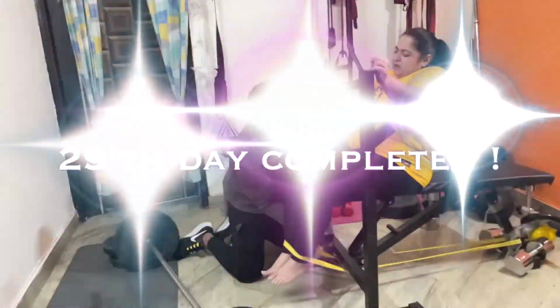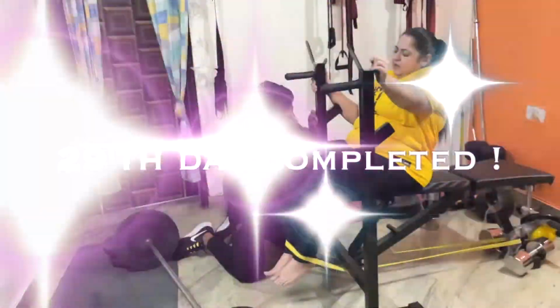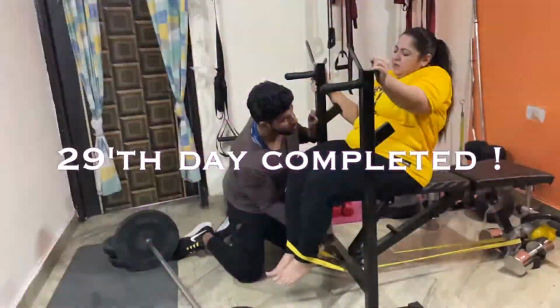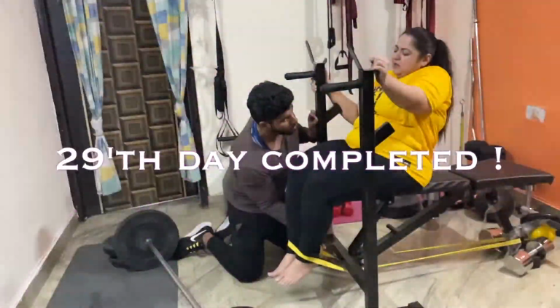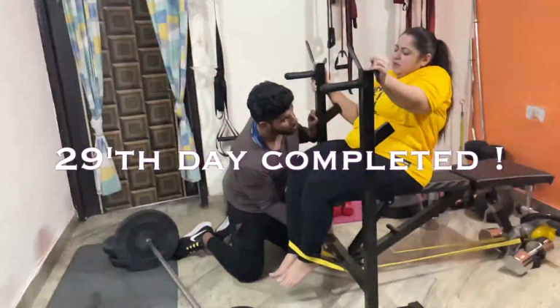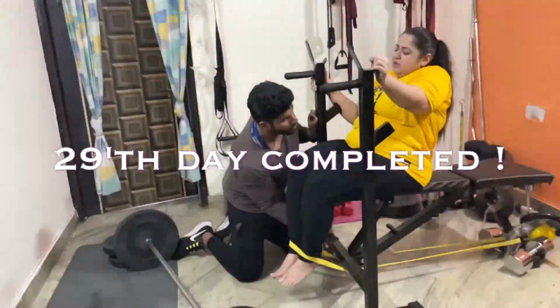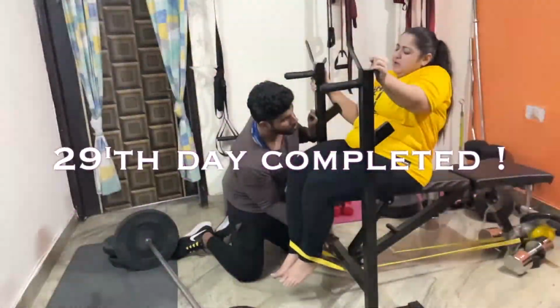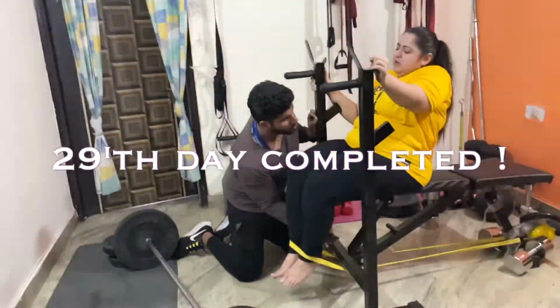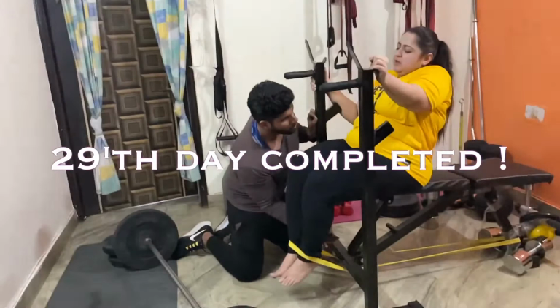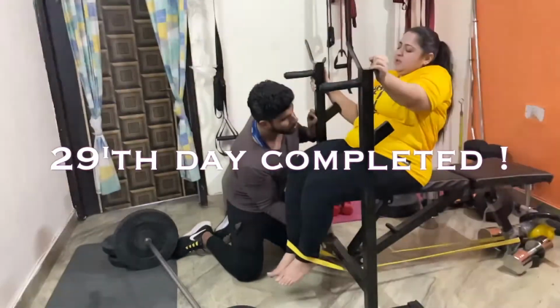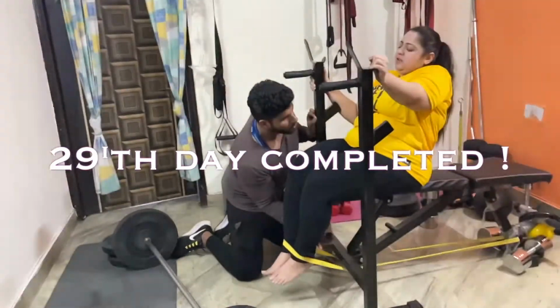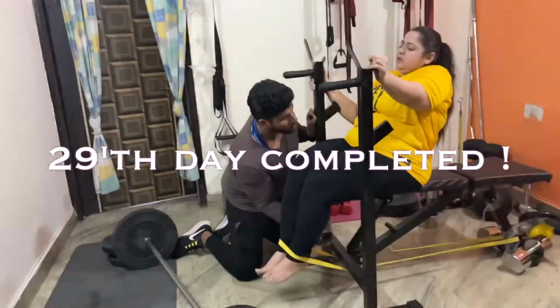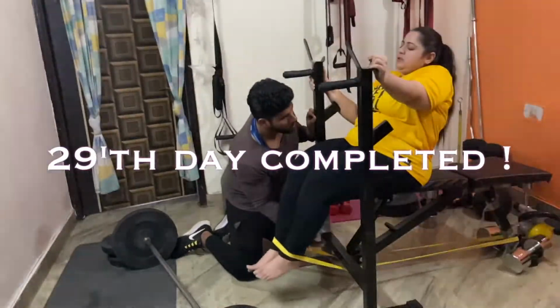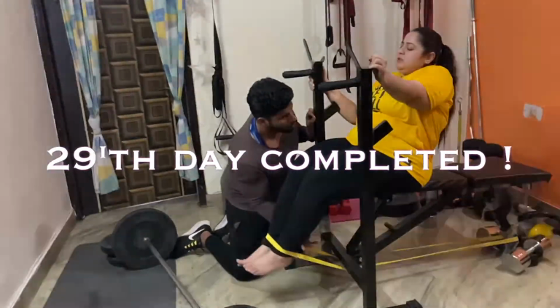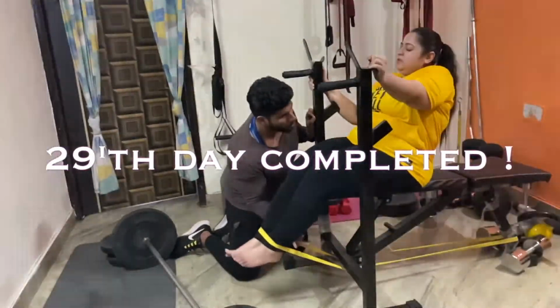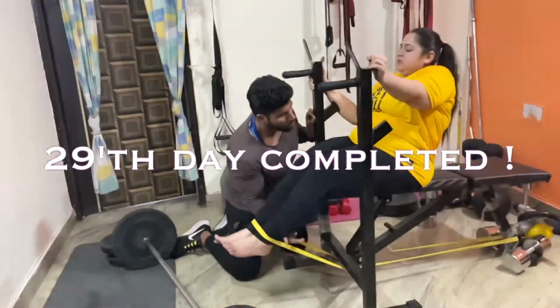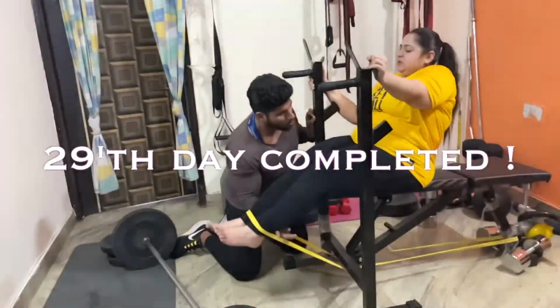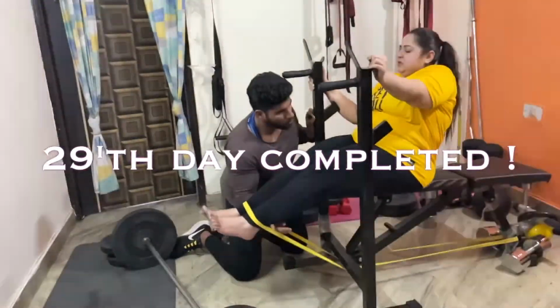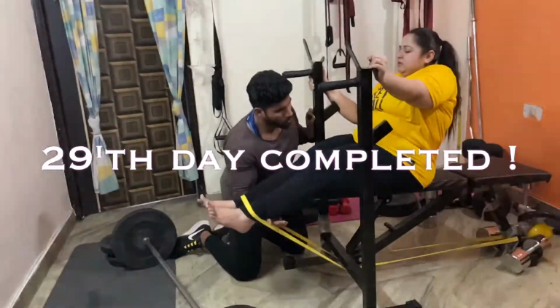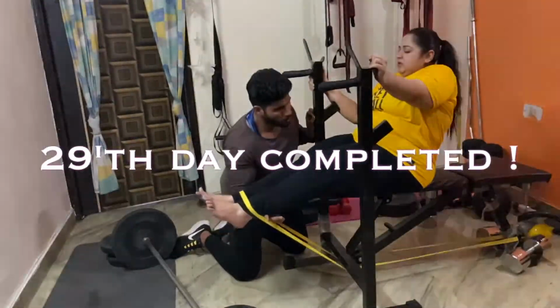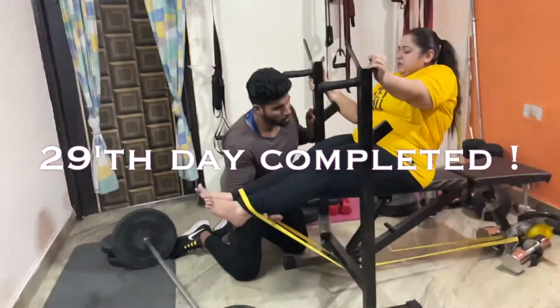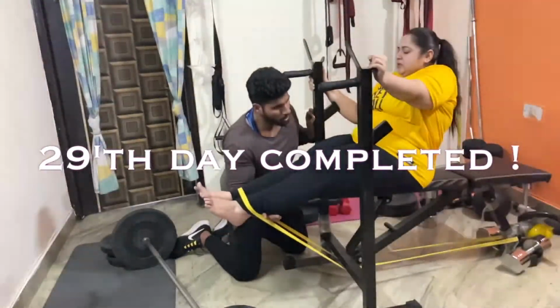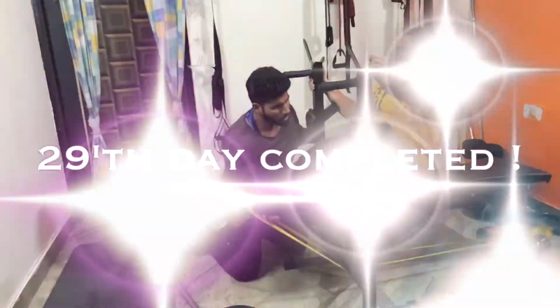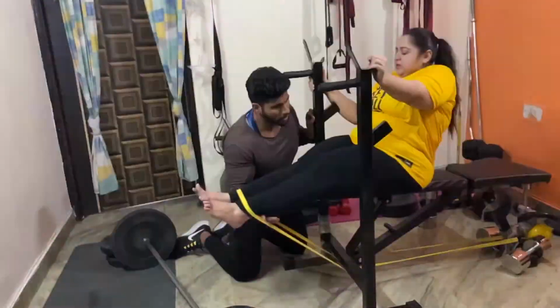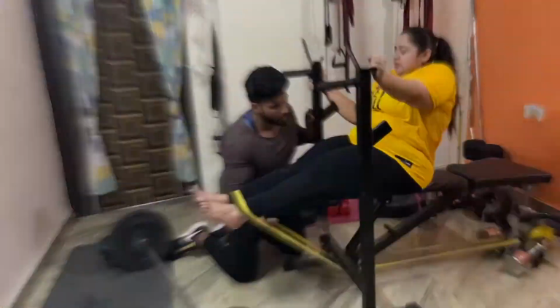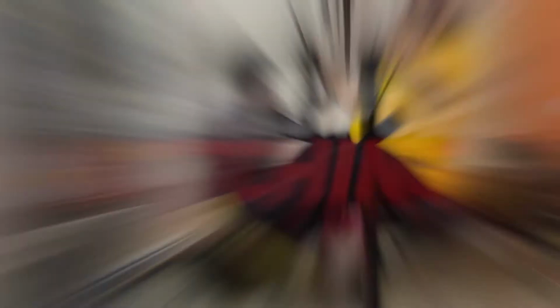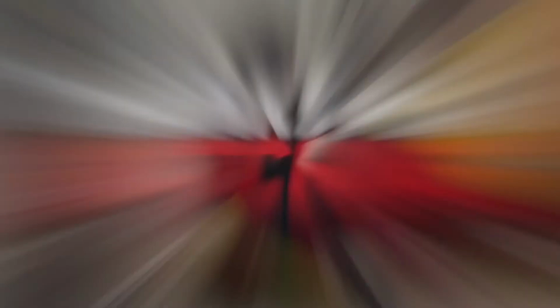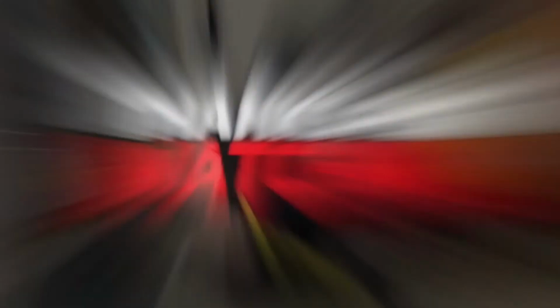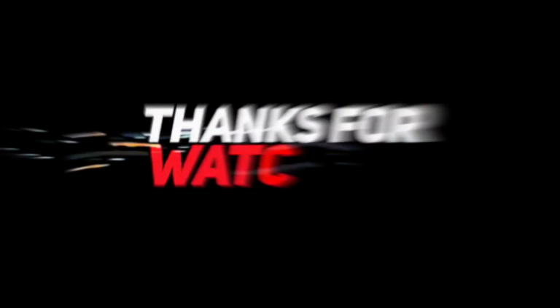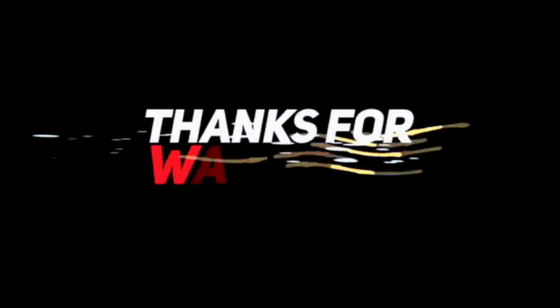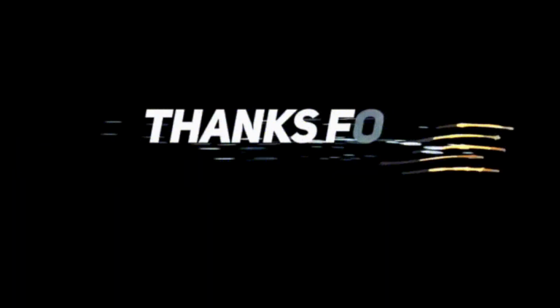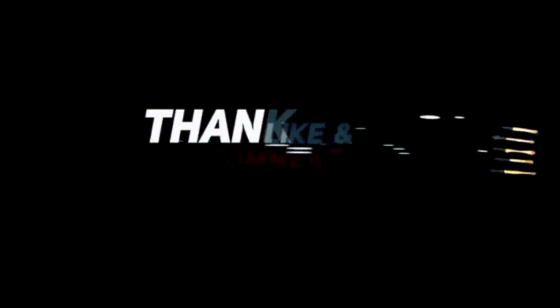Finally, my second last day of the challenge is completed. We'll see you next time. Bye.